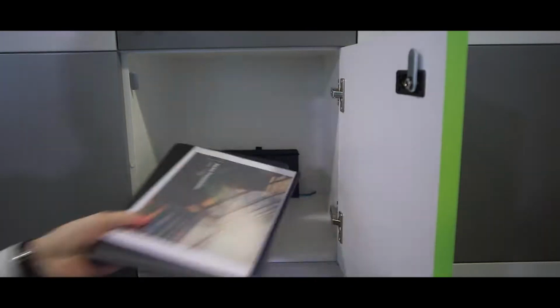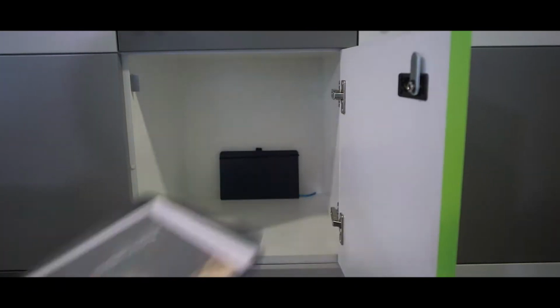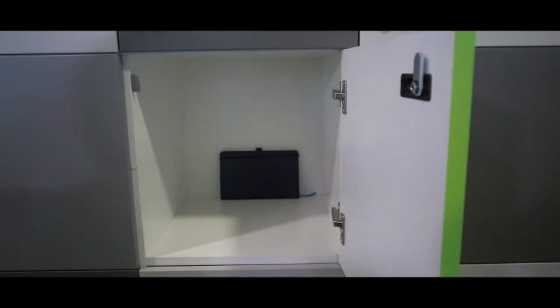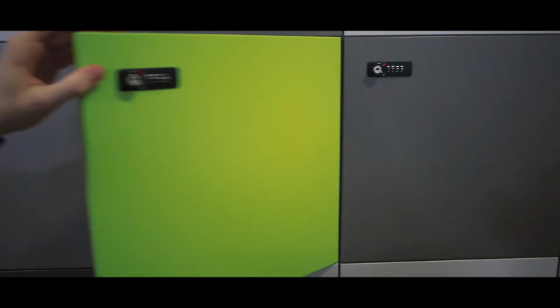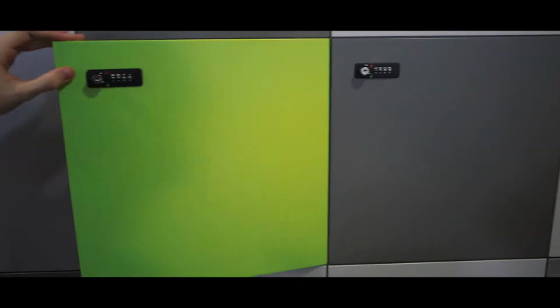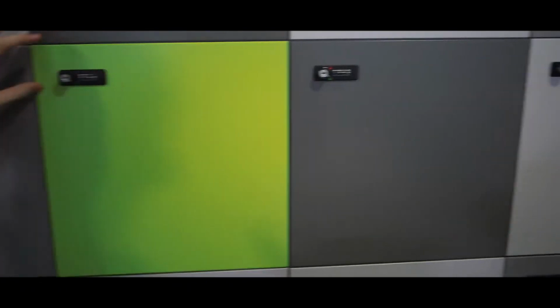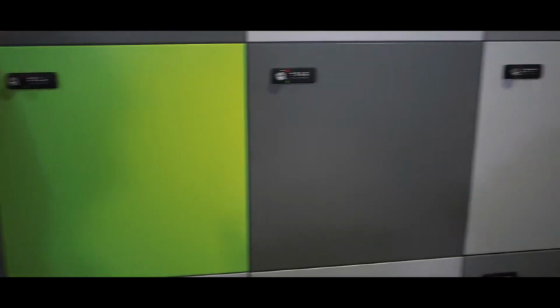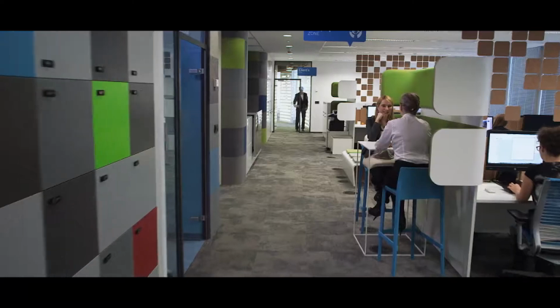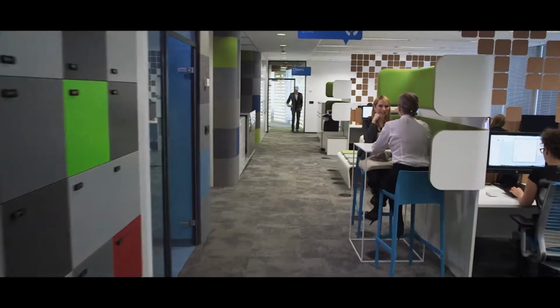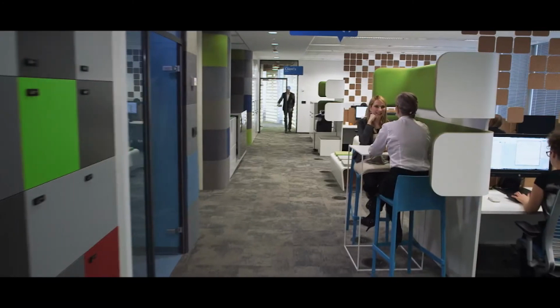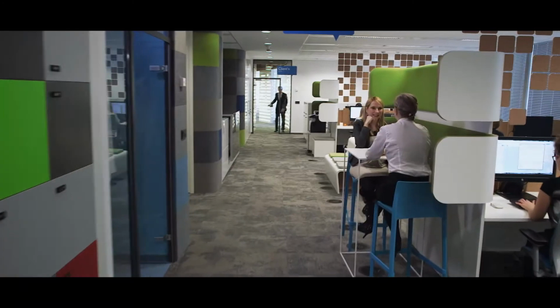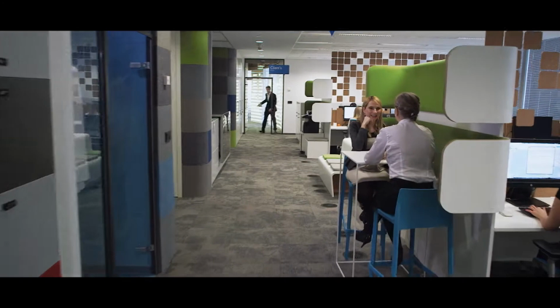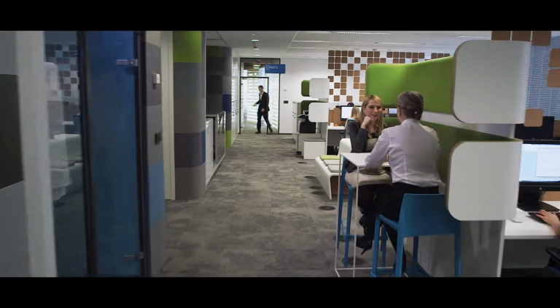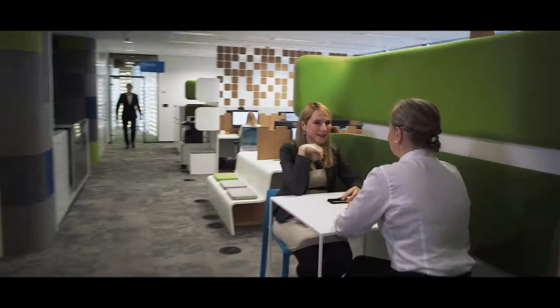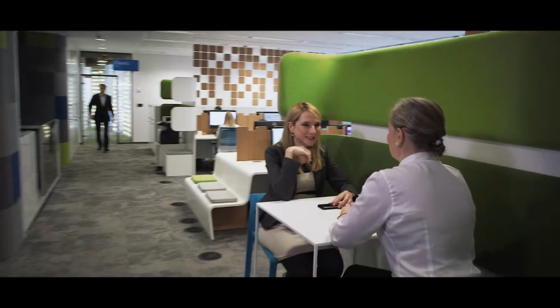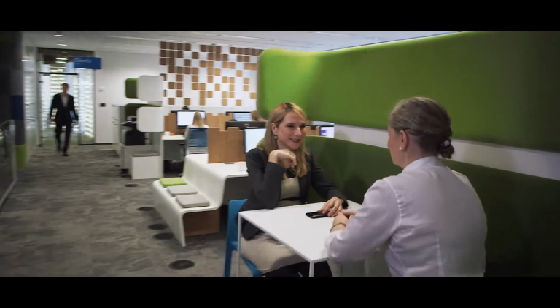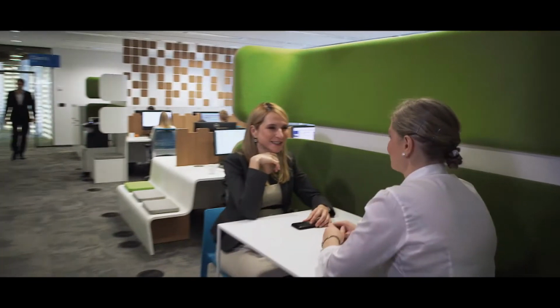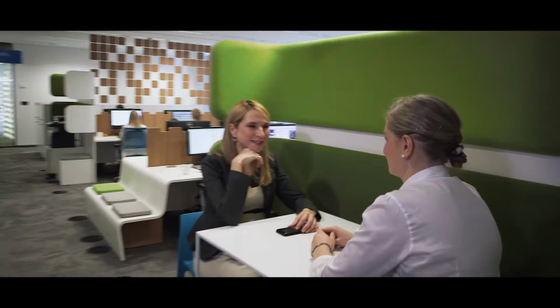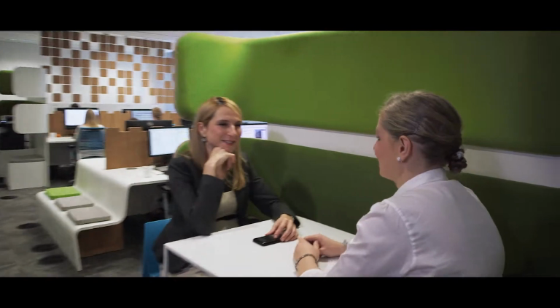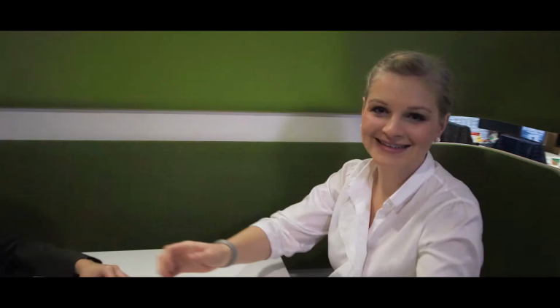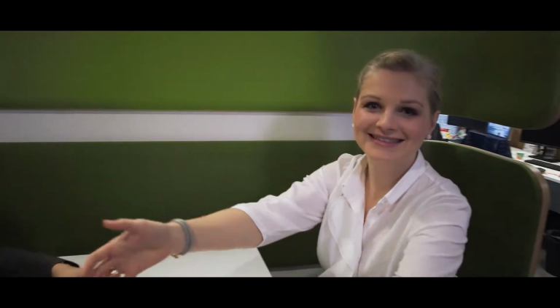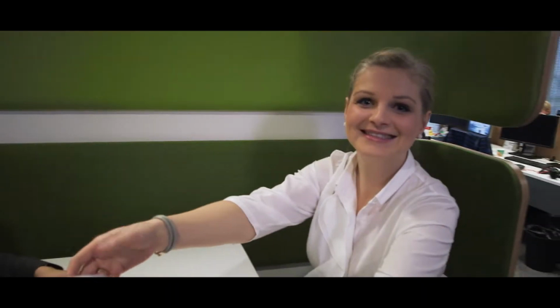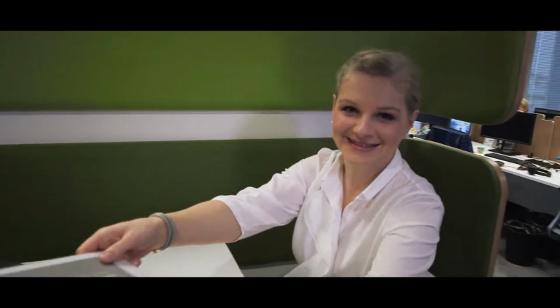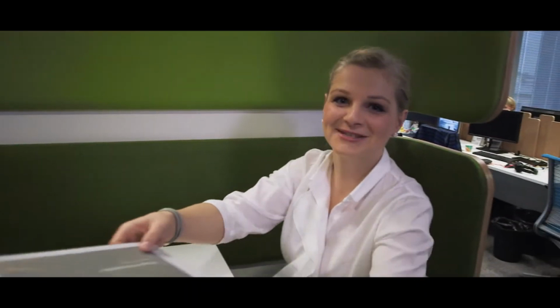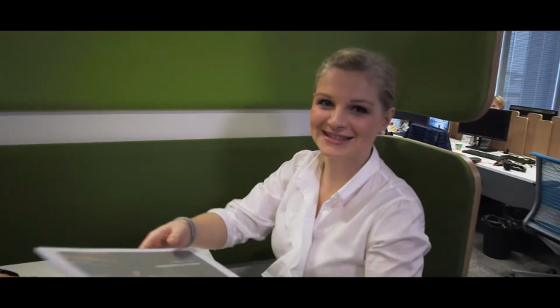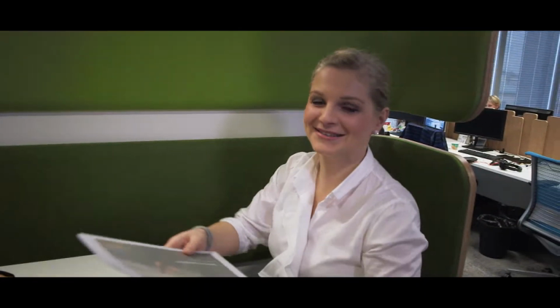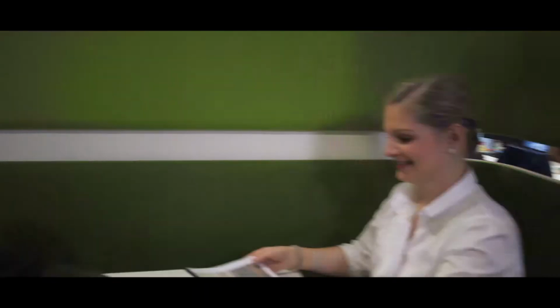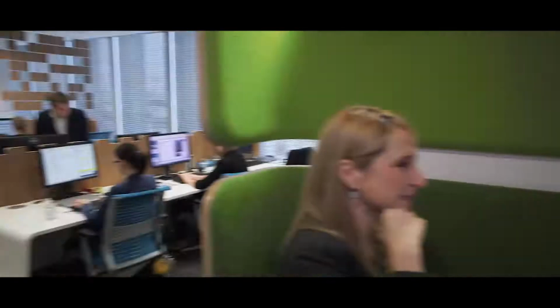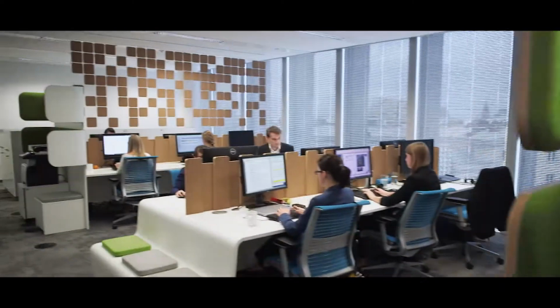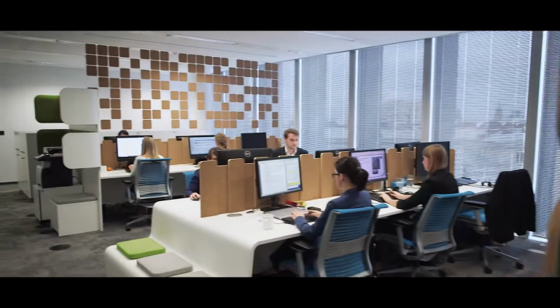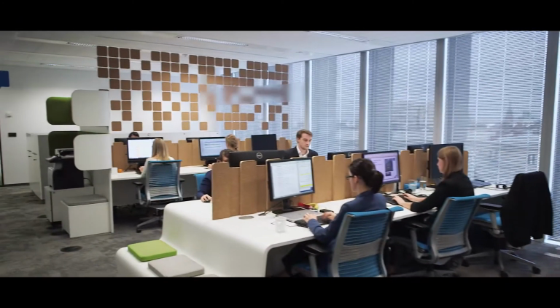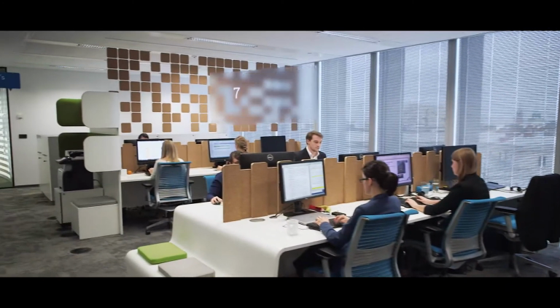Workstations are flexible. Employees can choose their own space and way of working.